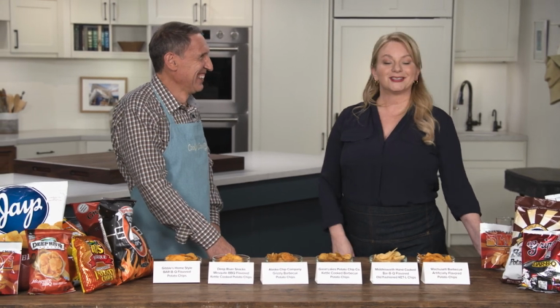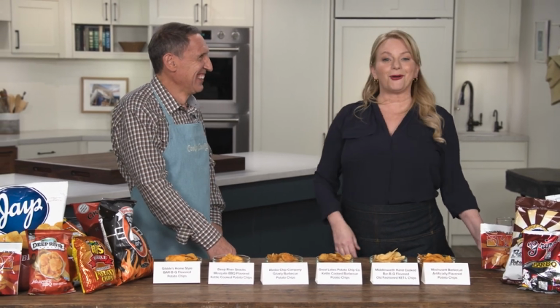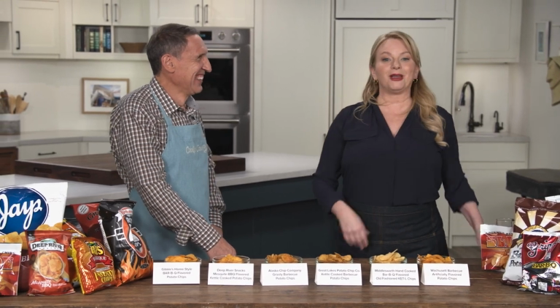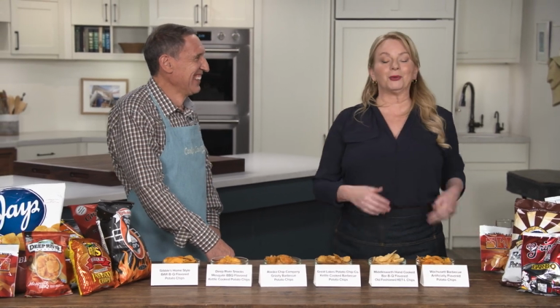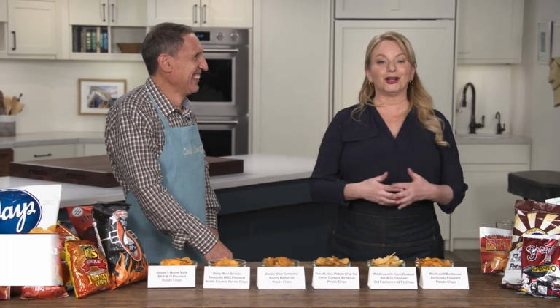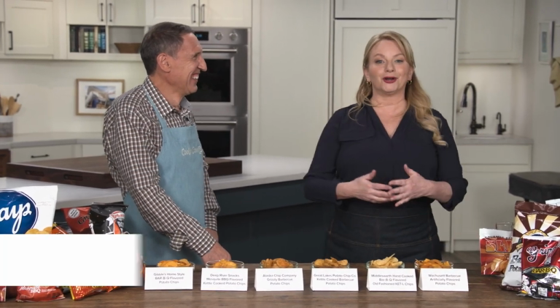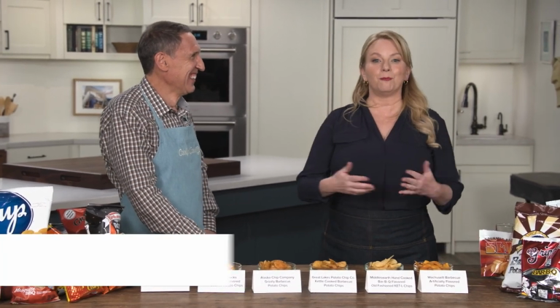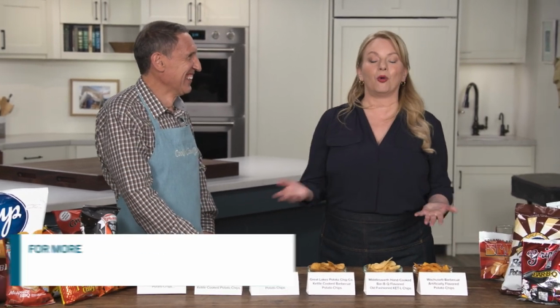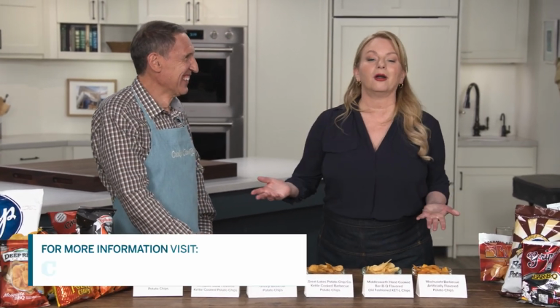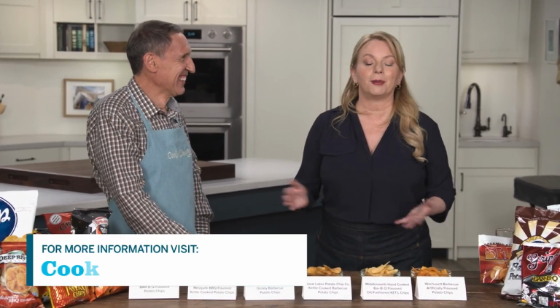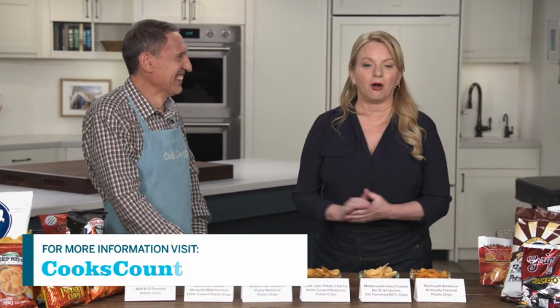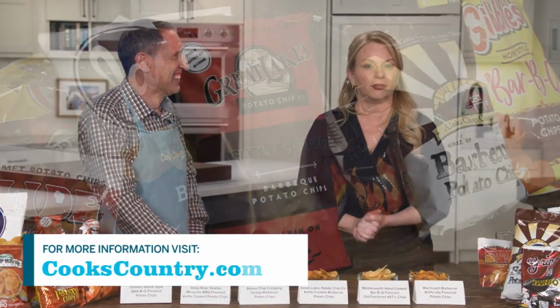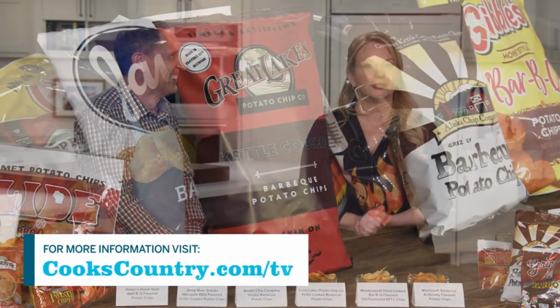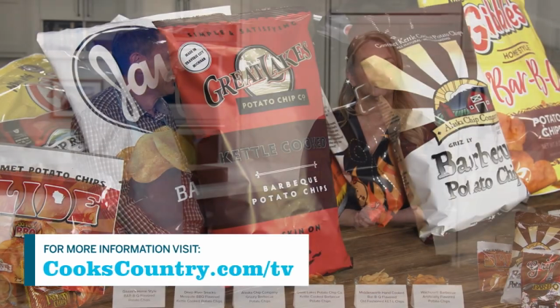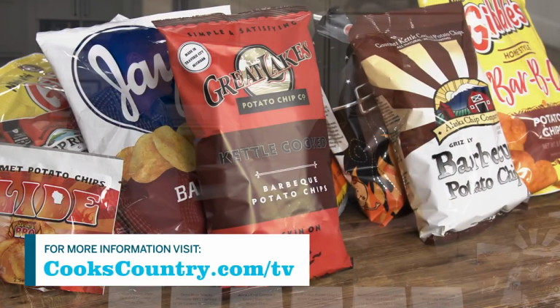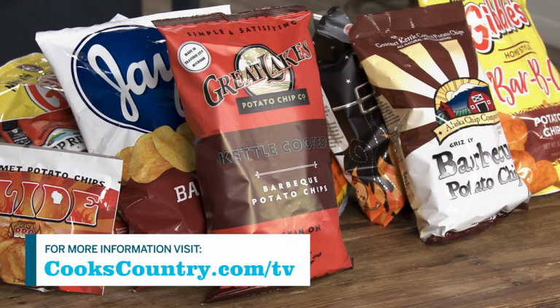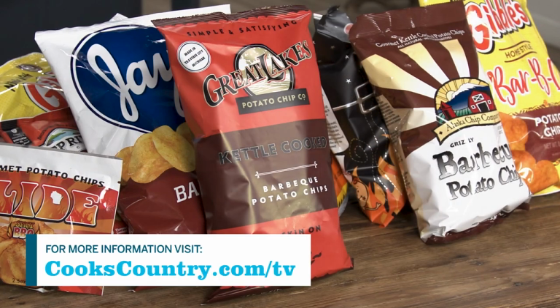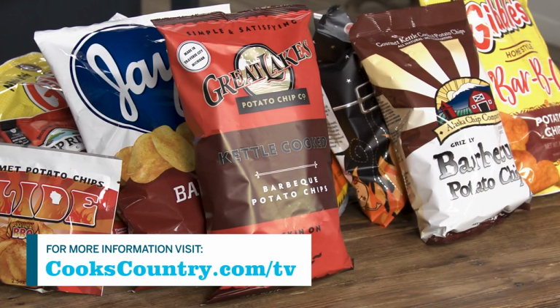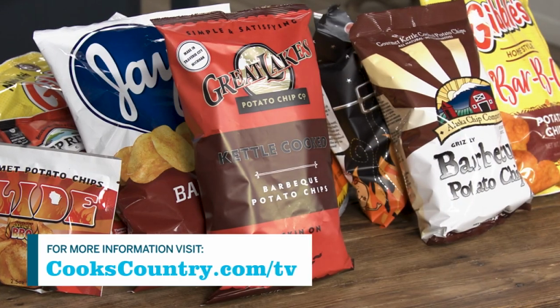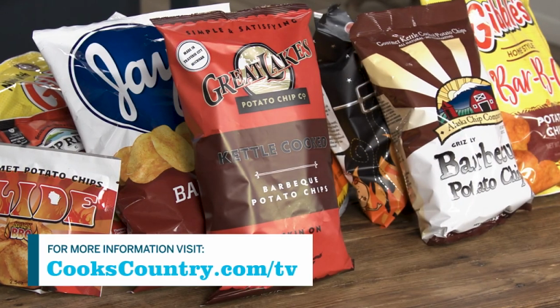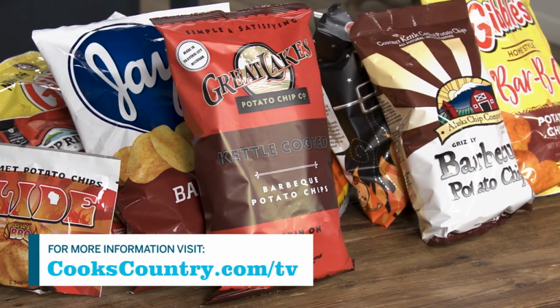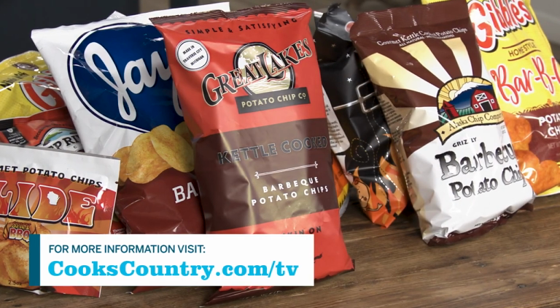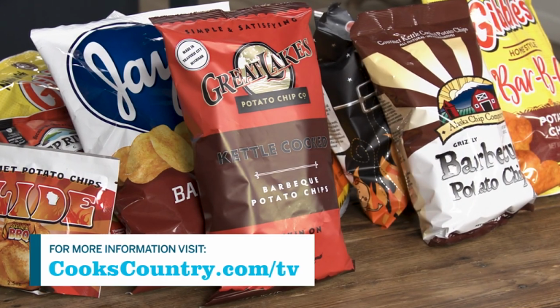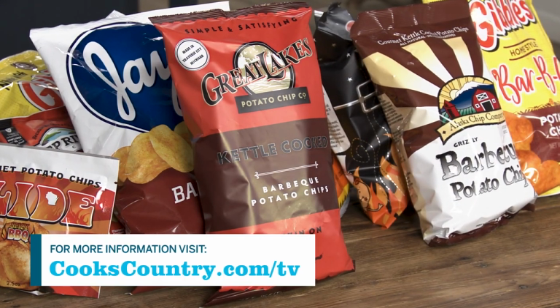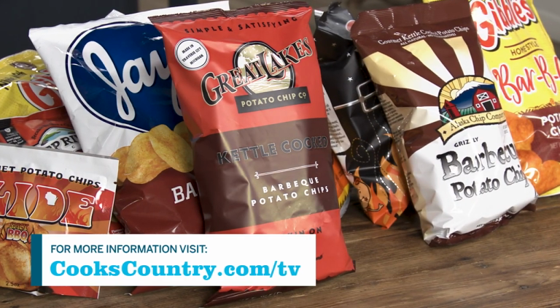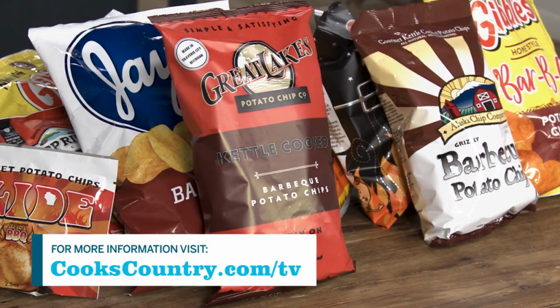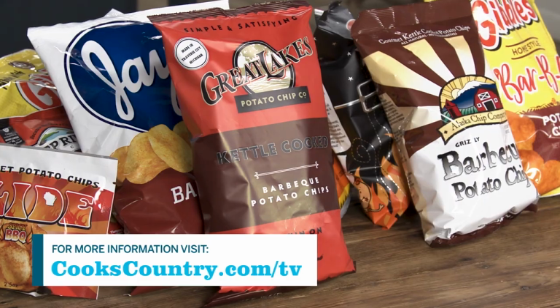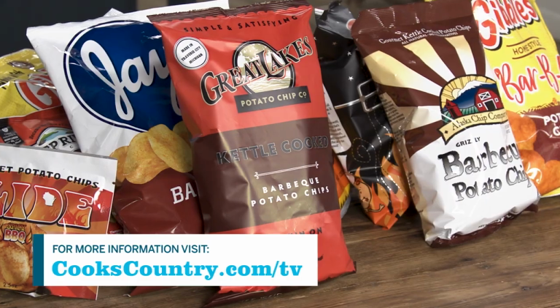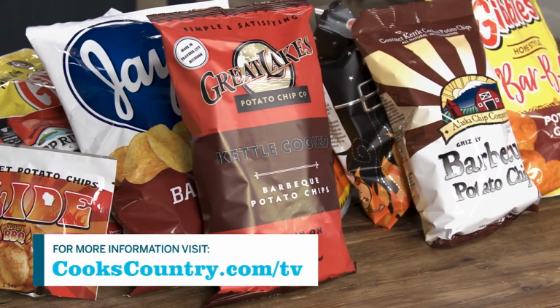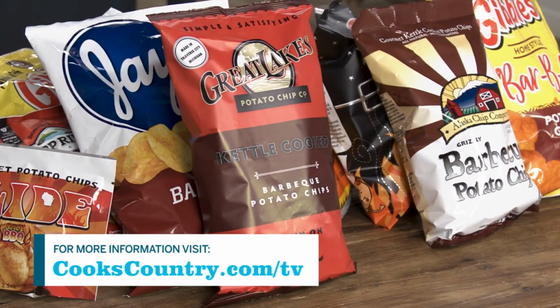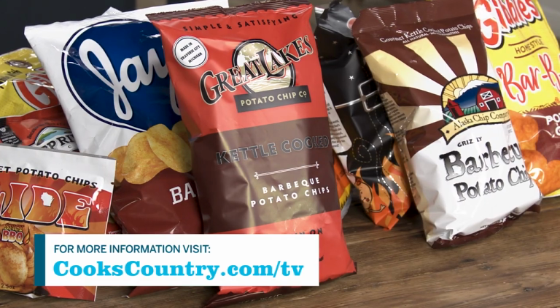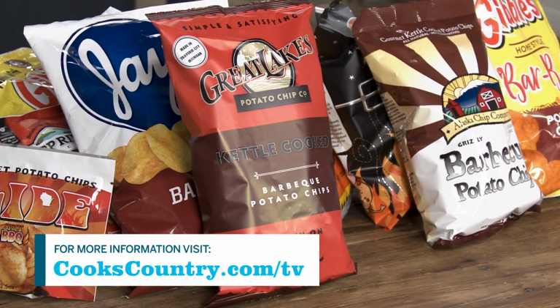If you want to learn more about all these chips or maybe try a few of your own, you can go to our website.